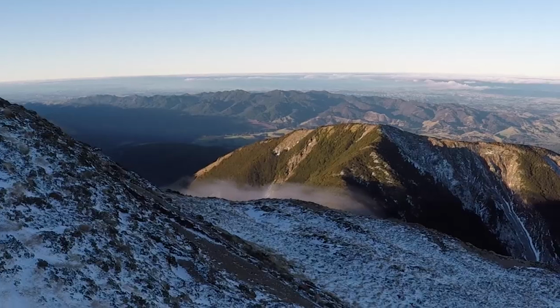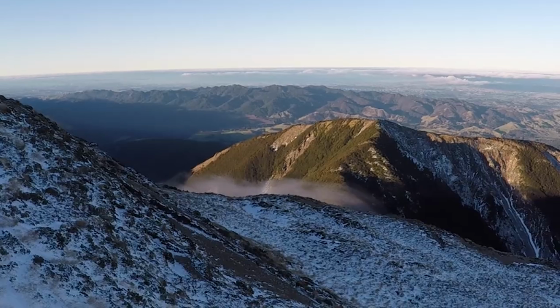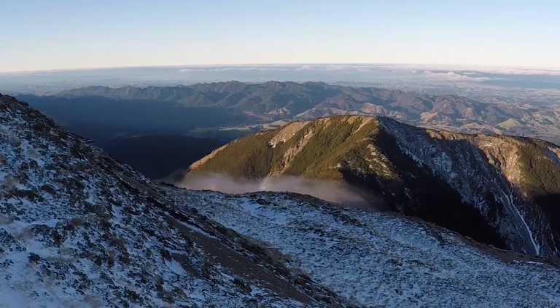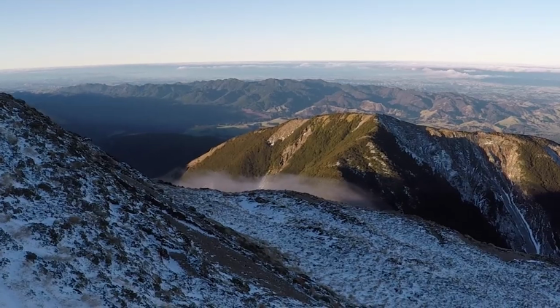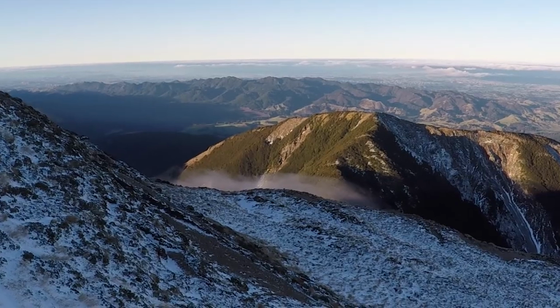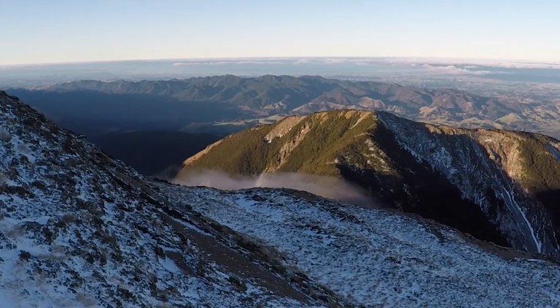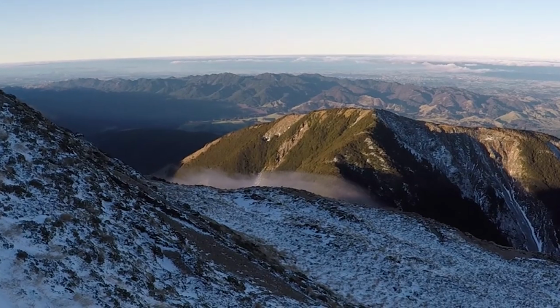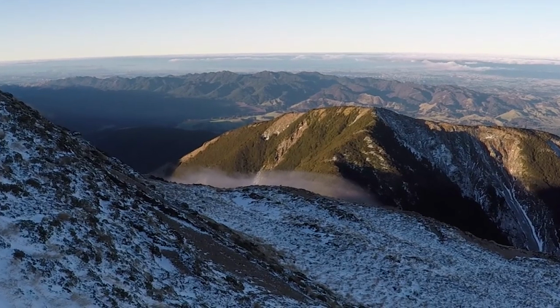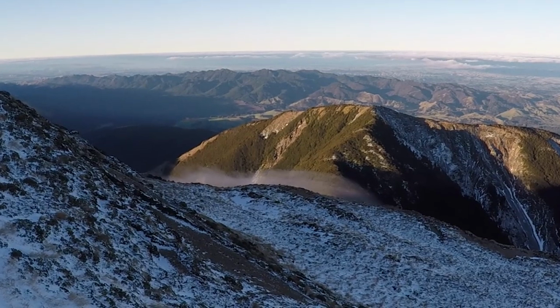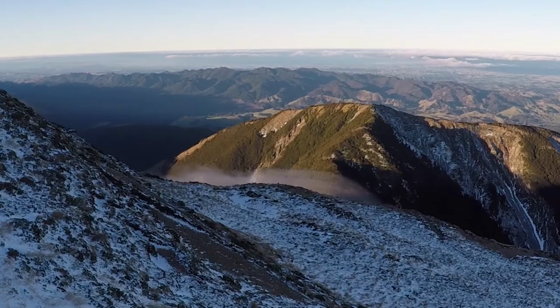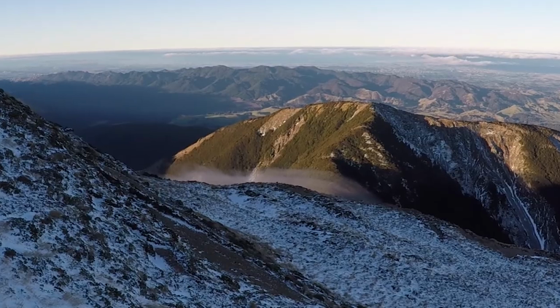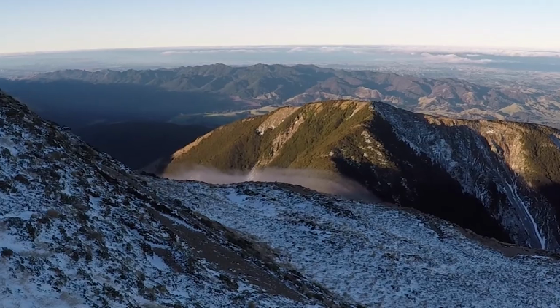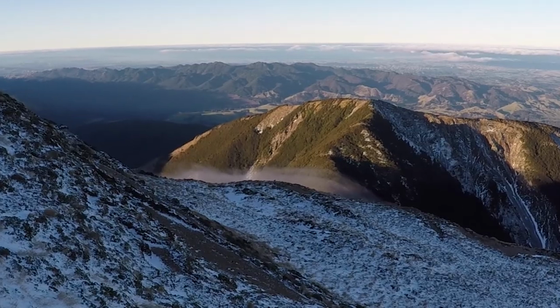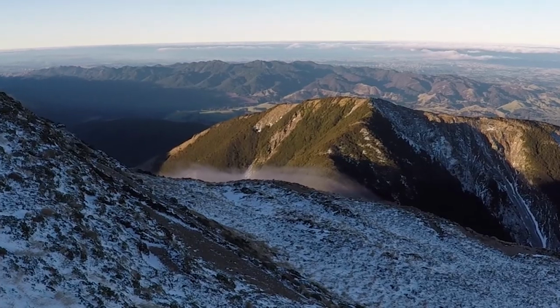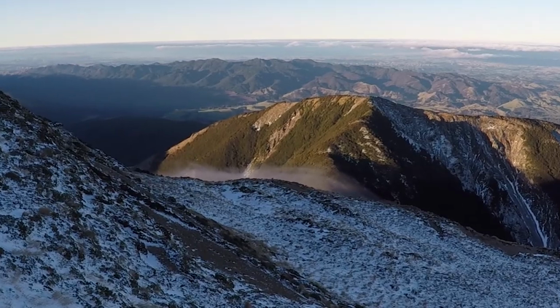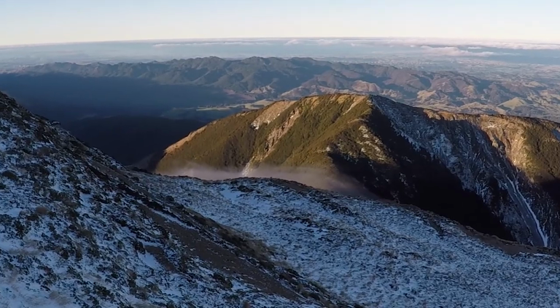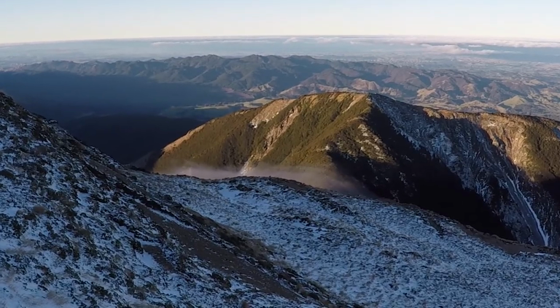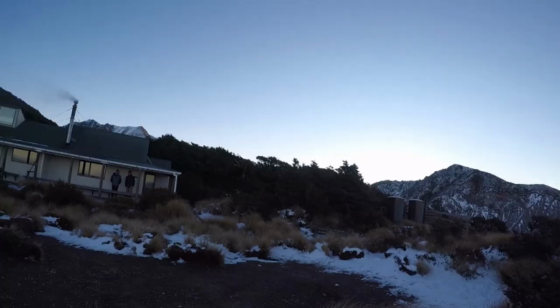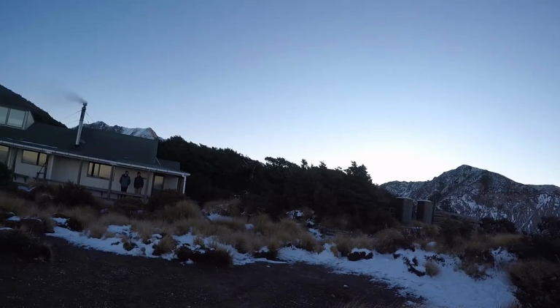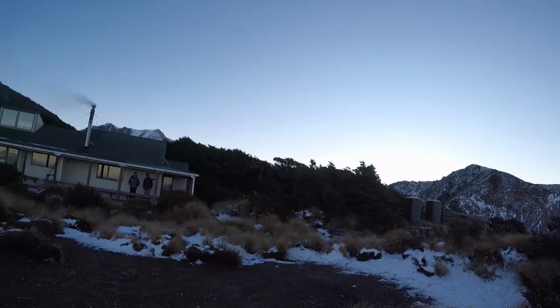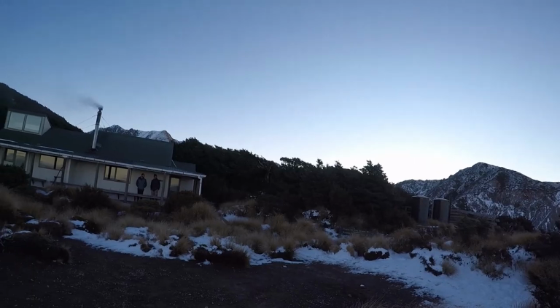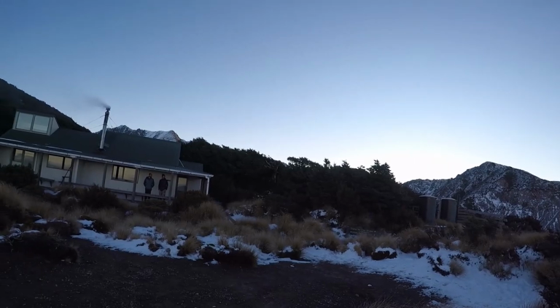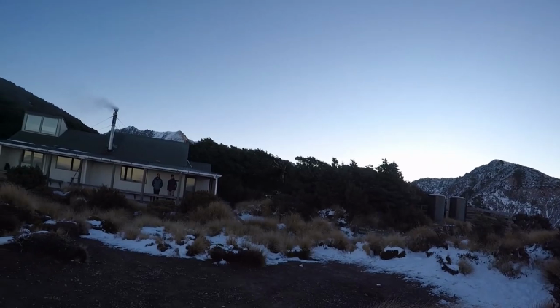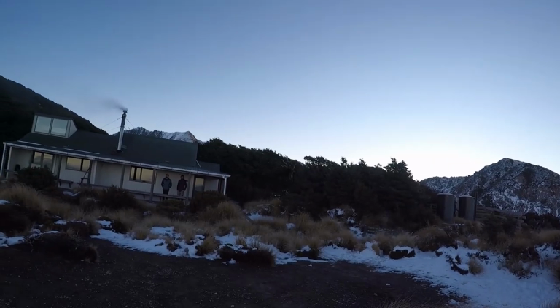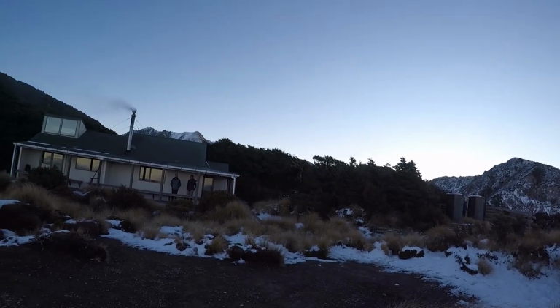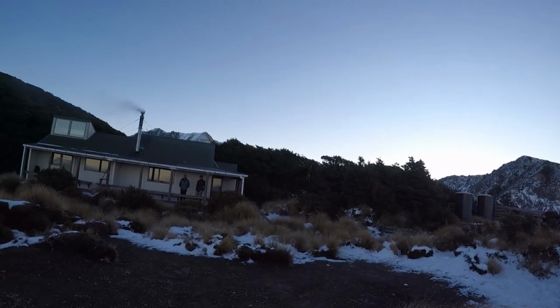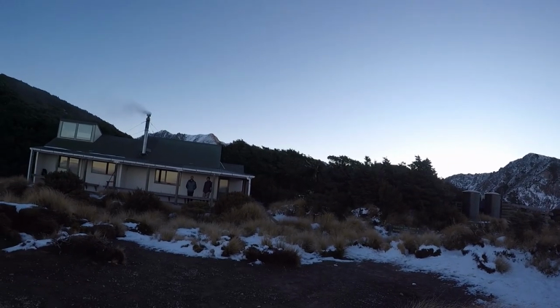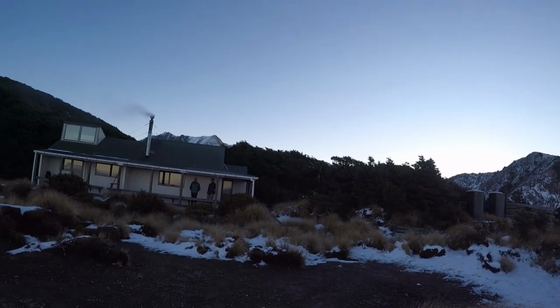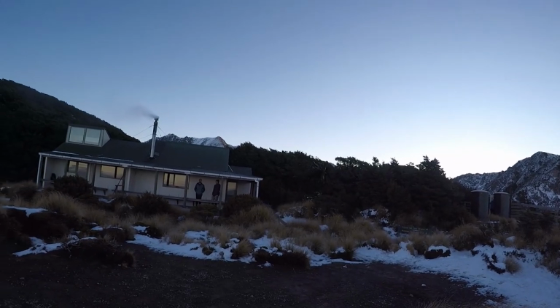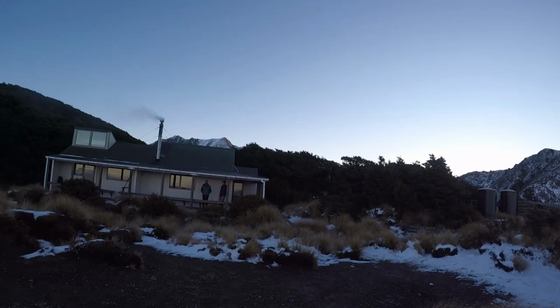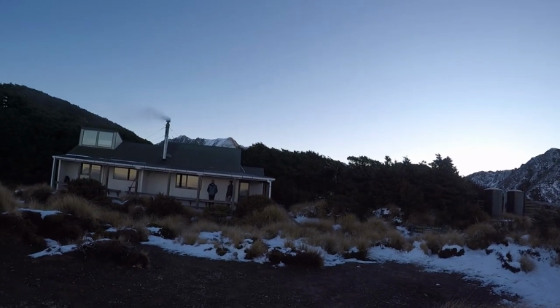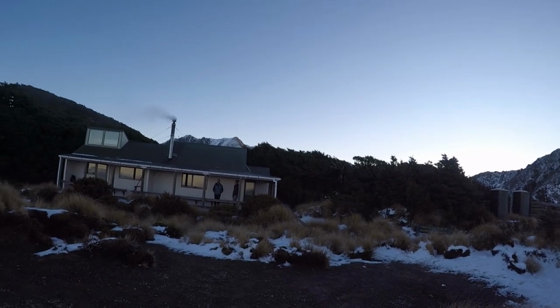And as the sun drops so does the temperature, so it's time to get back to the hut and to warm up.